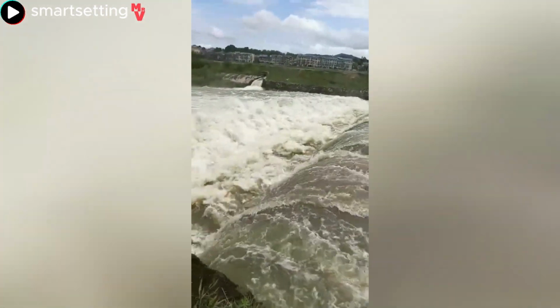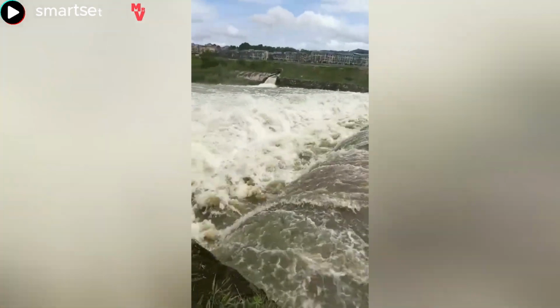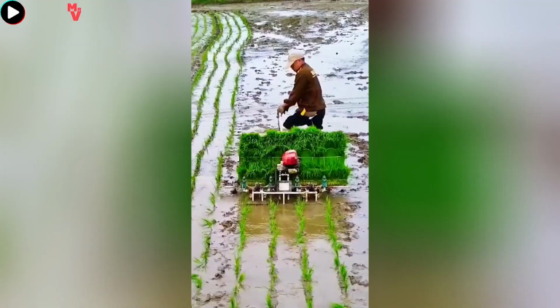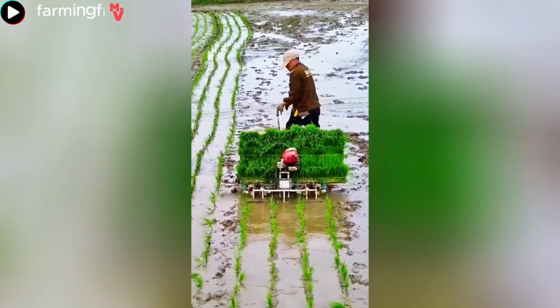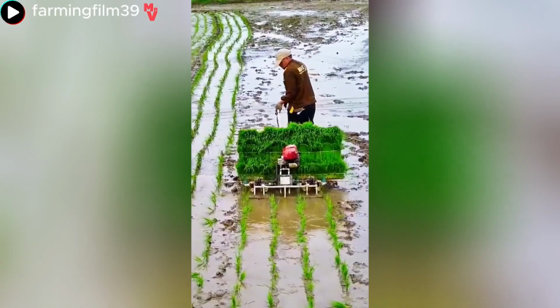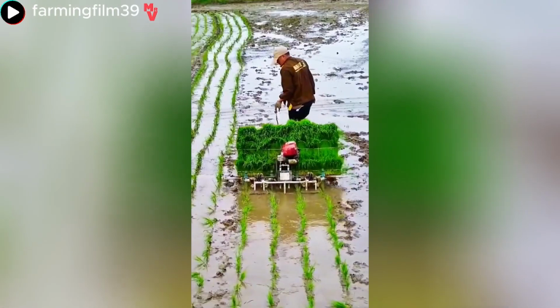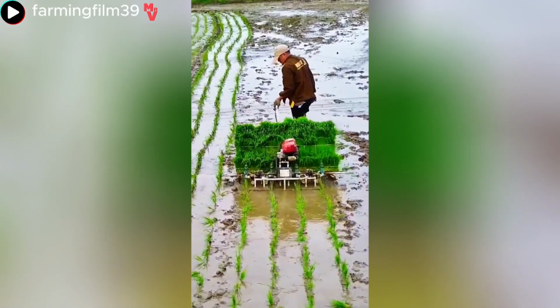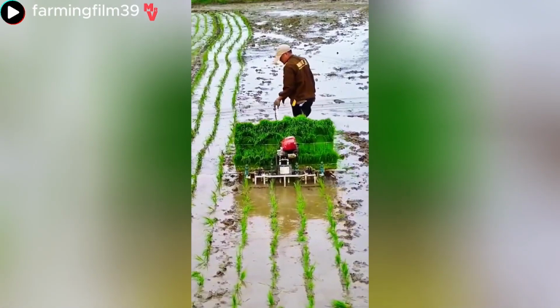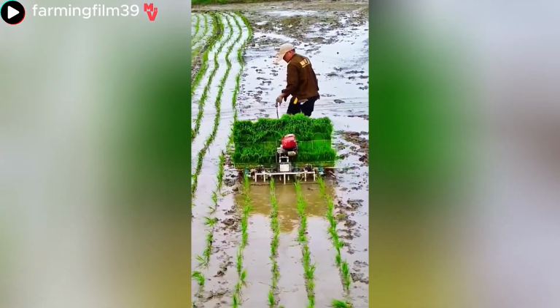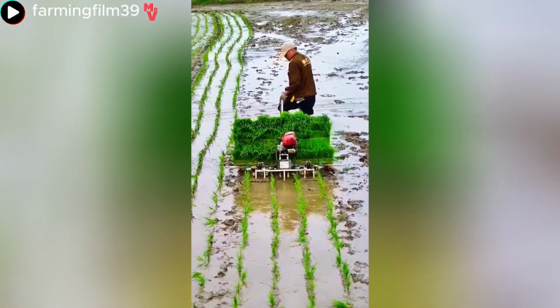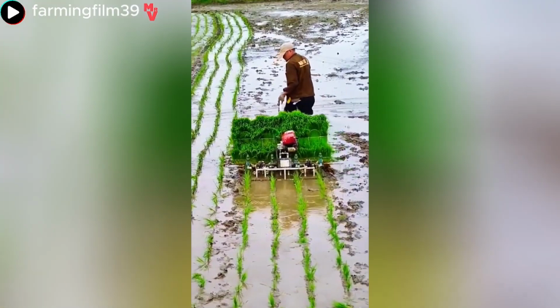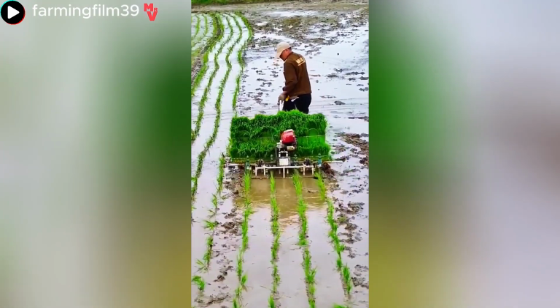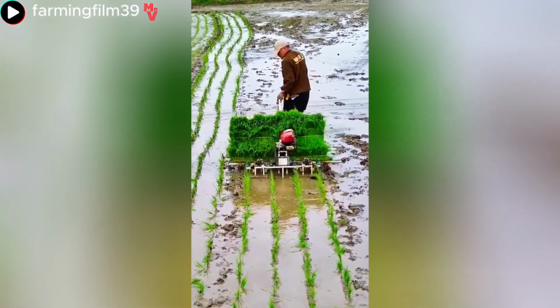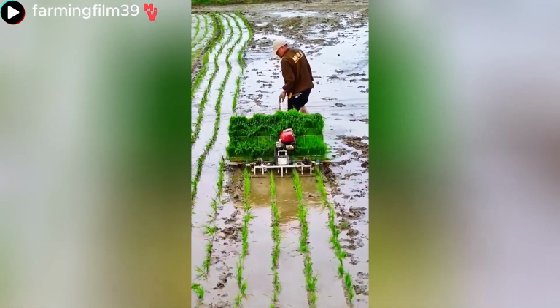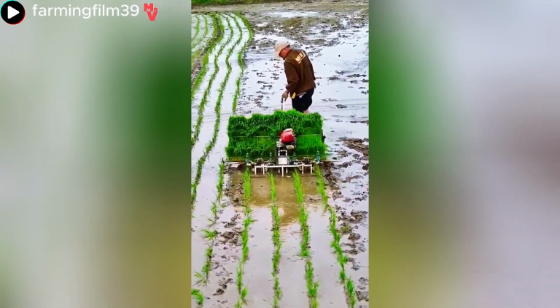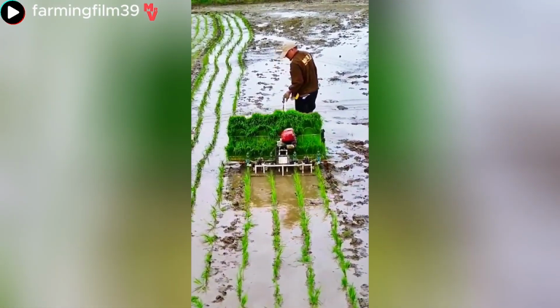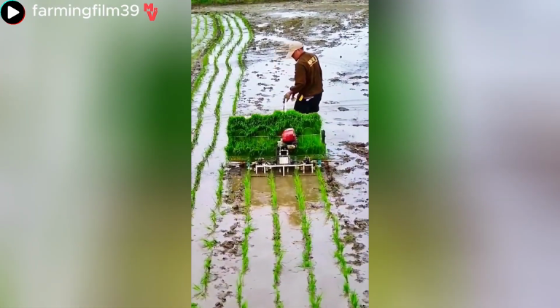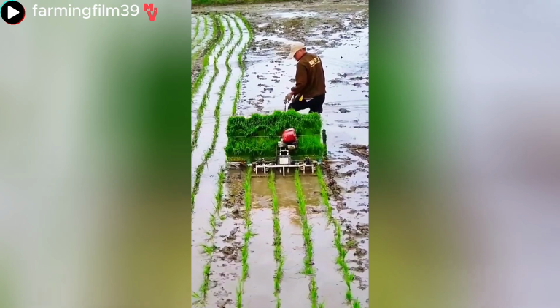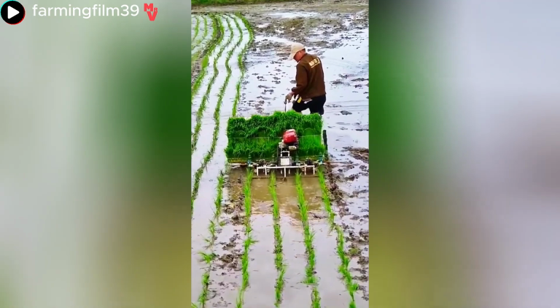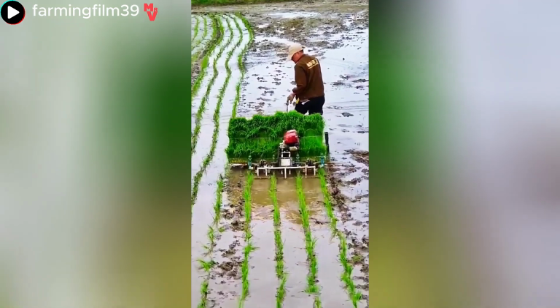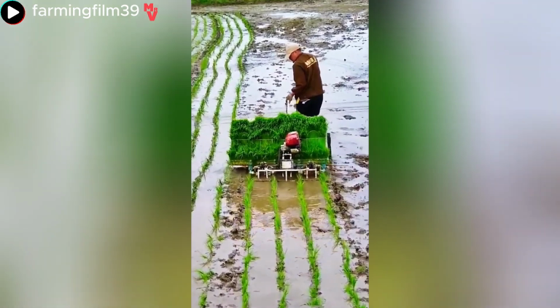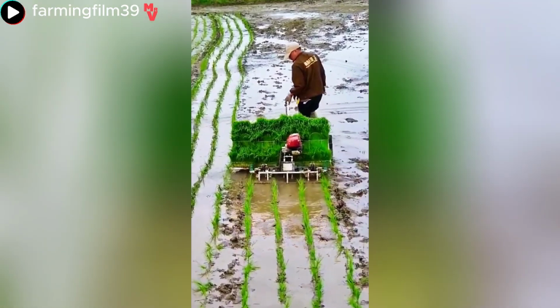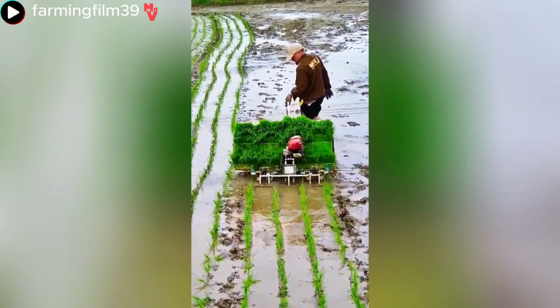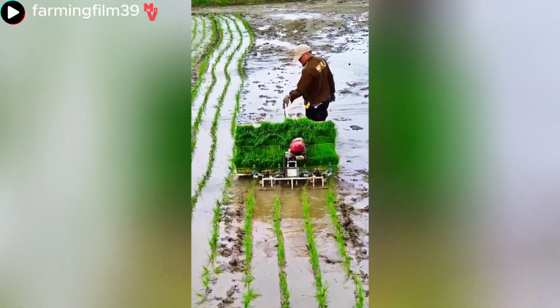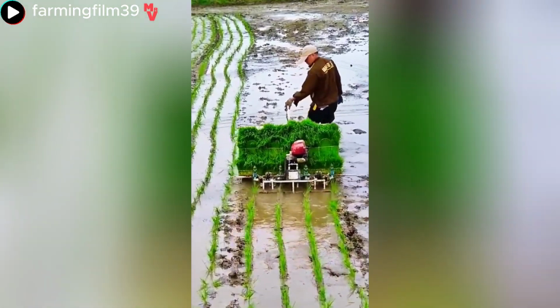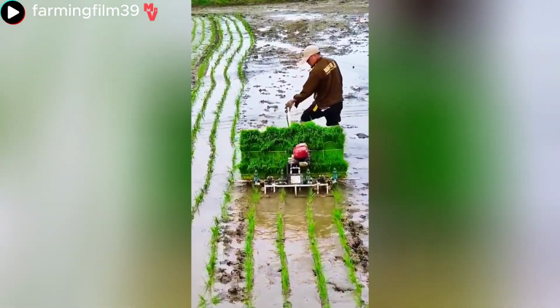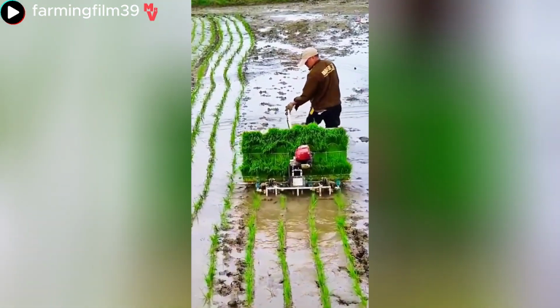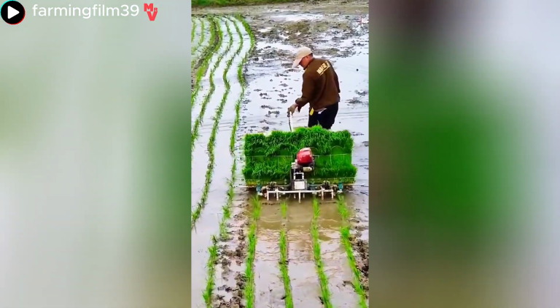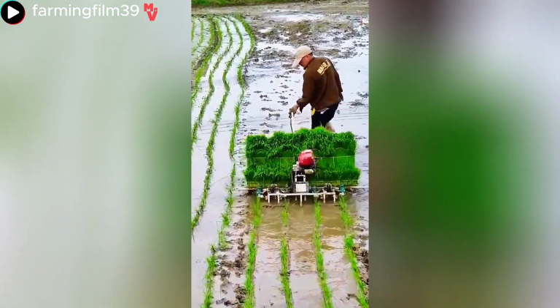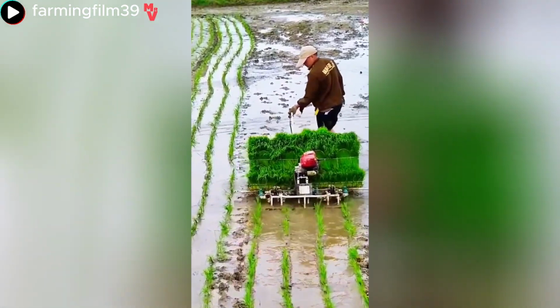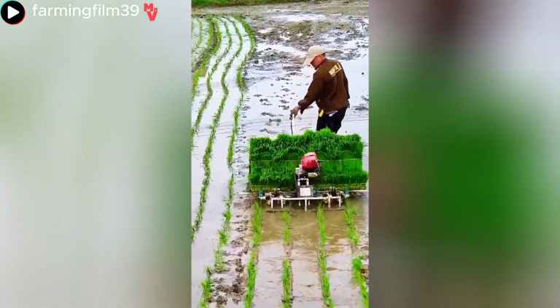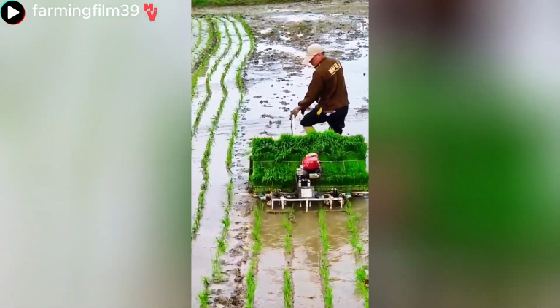A rice transplanter is a specialized machine designed to transplant rice seedlings onto a paddy field.